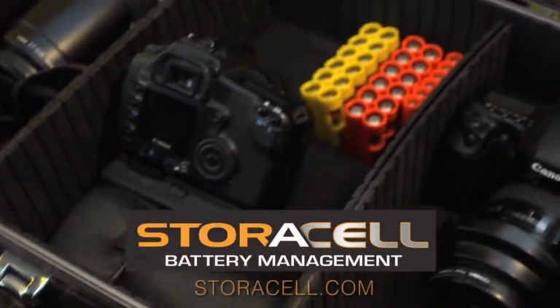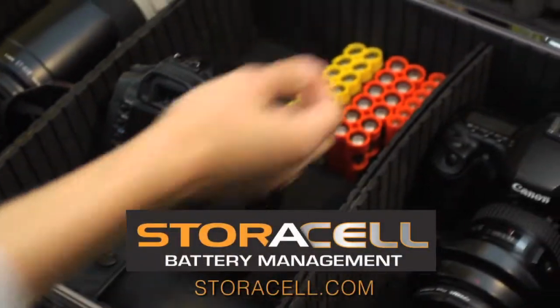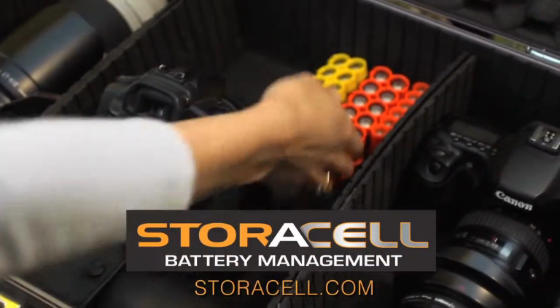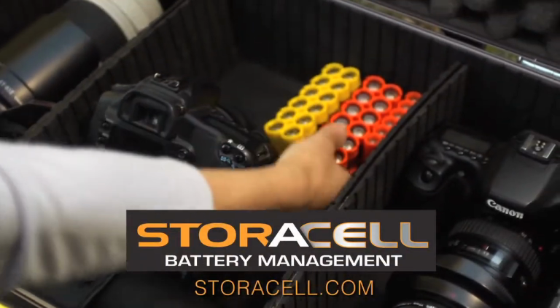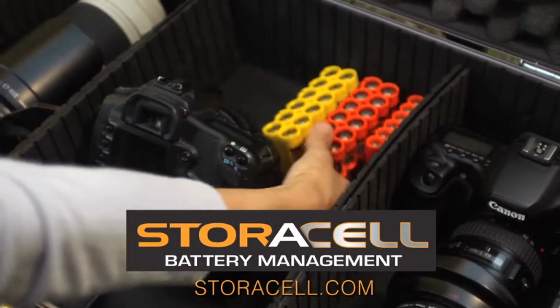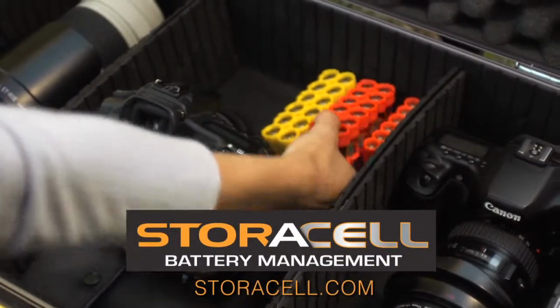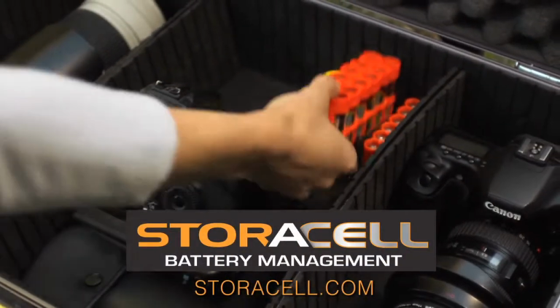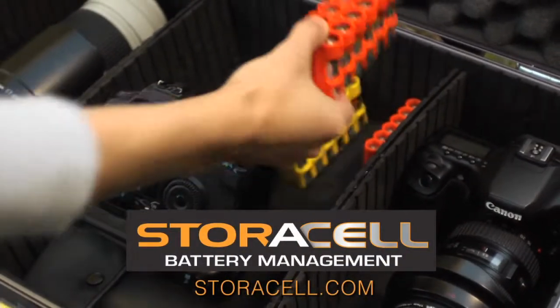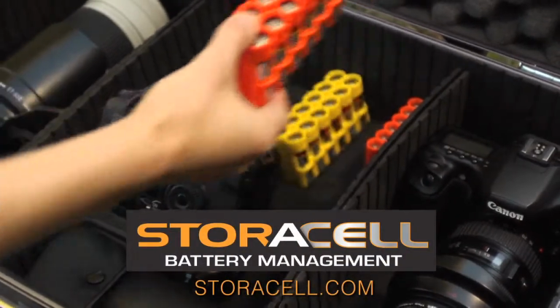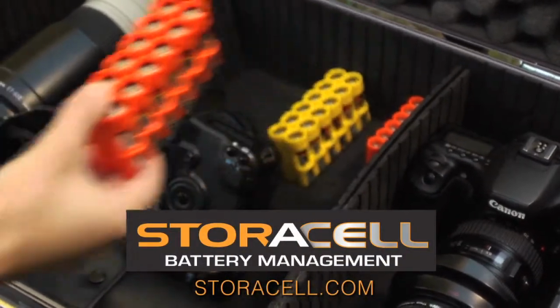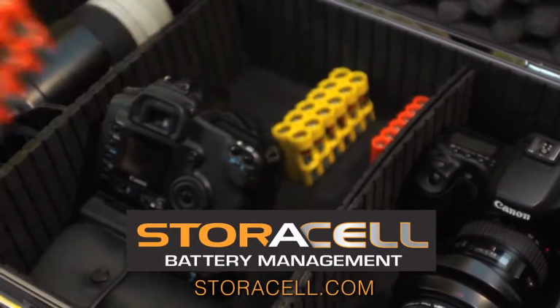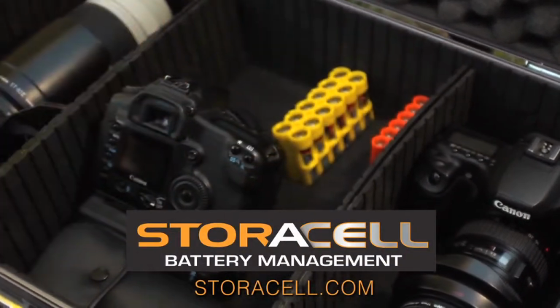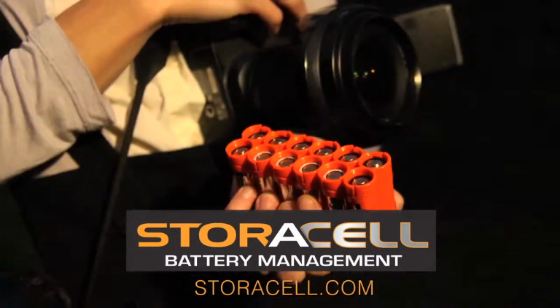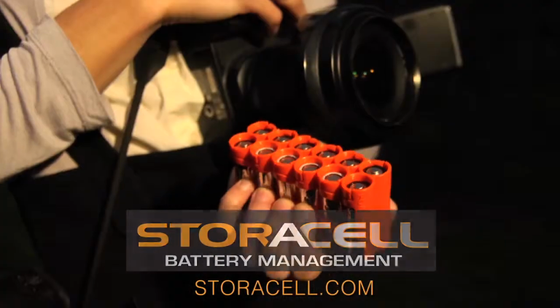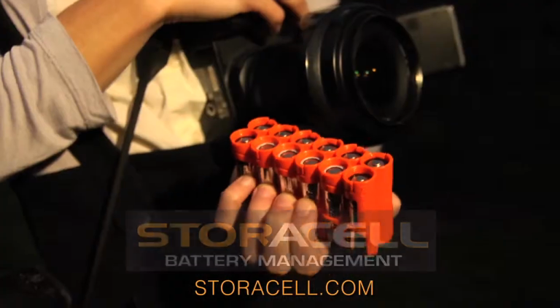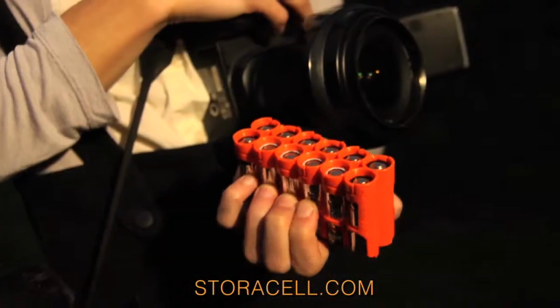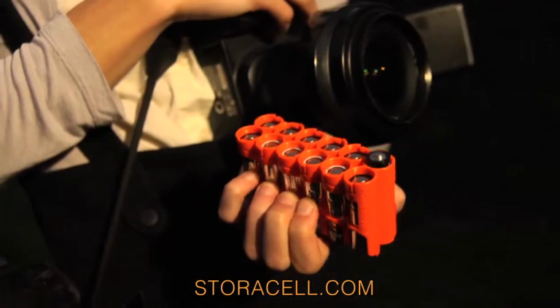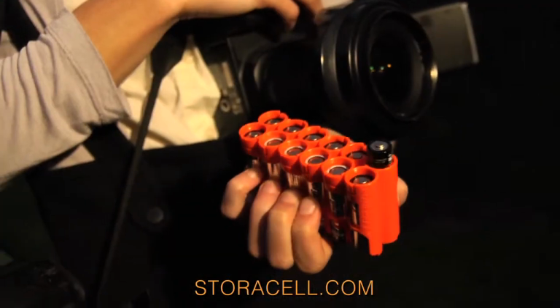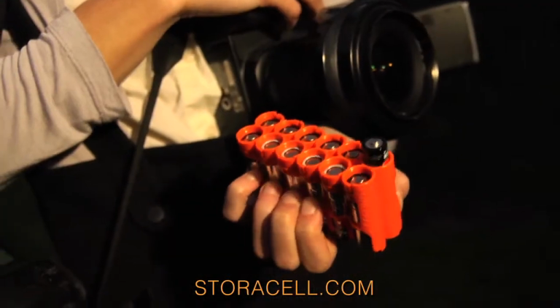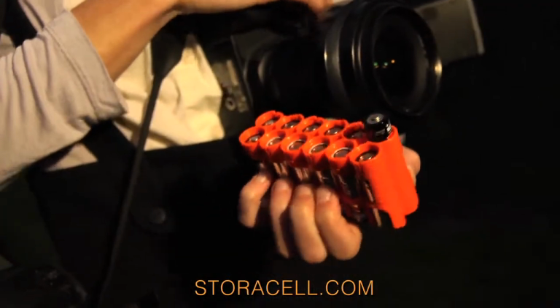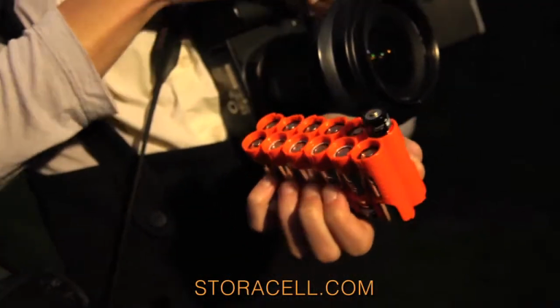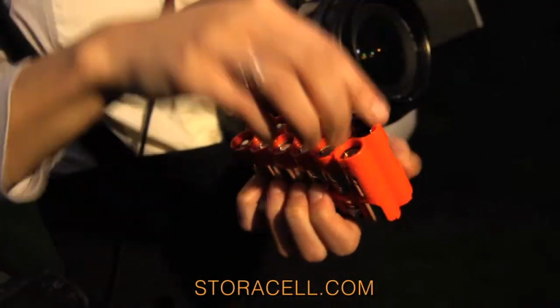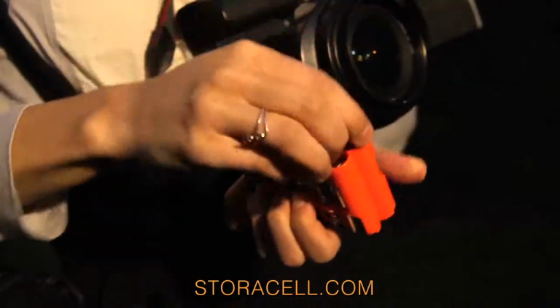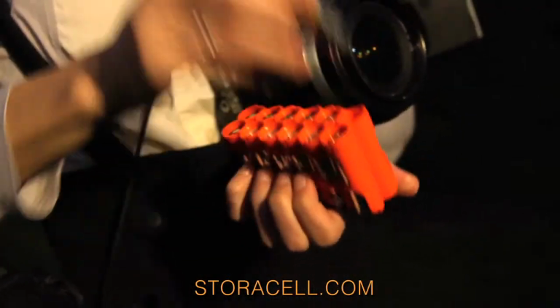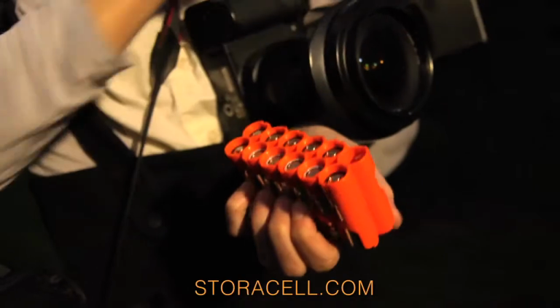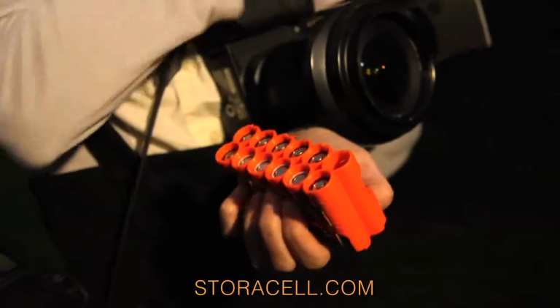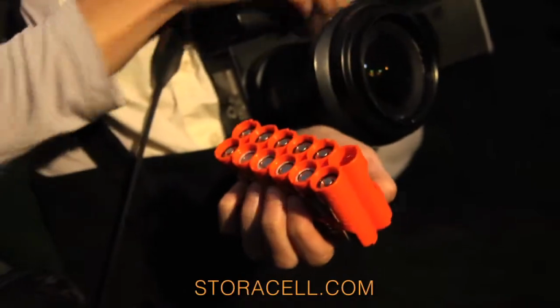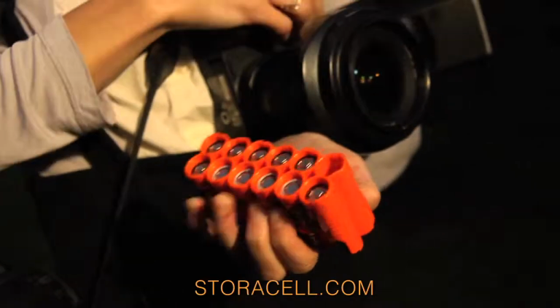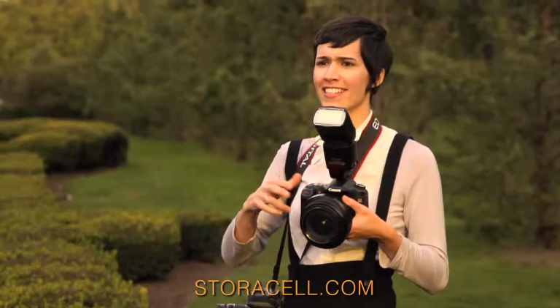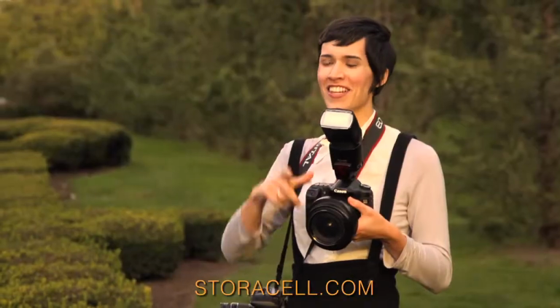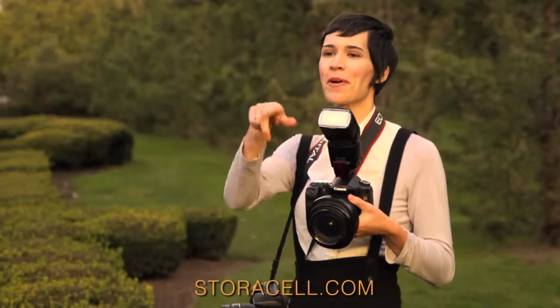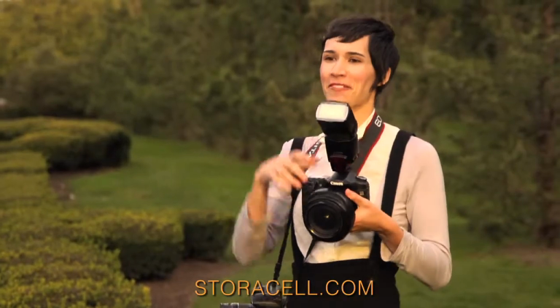Introducing Storacell. Storacell keeps your batteries organized — easy to get to, easy to dispense. Perfect.